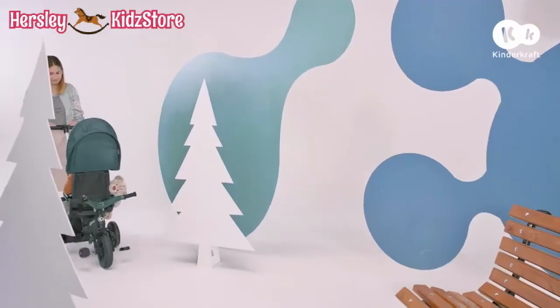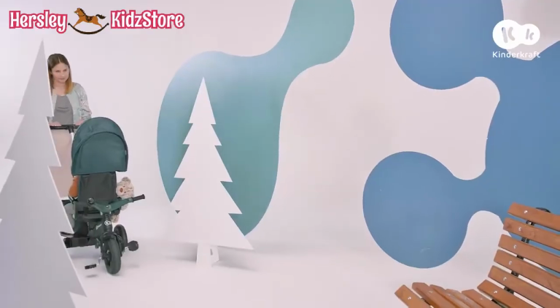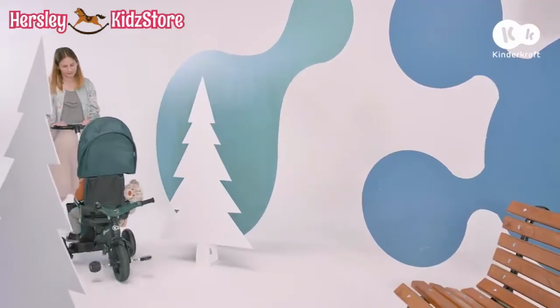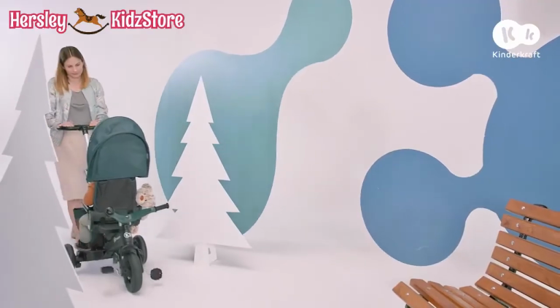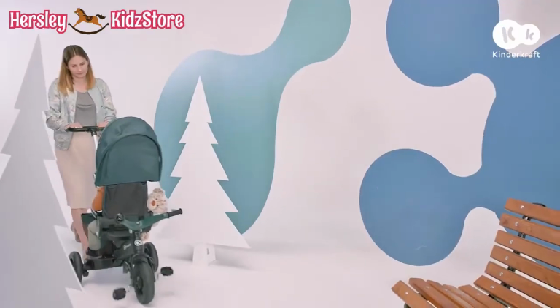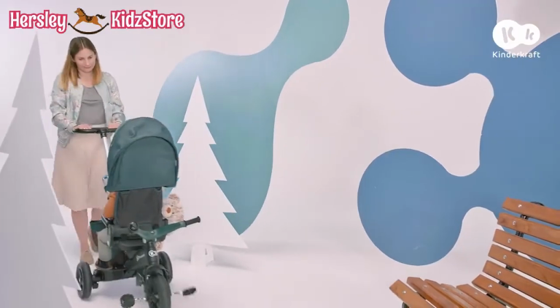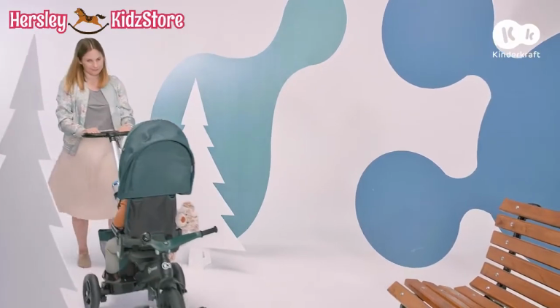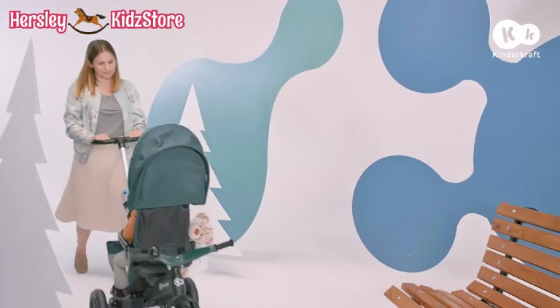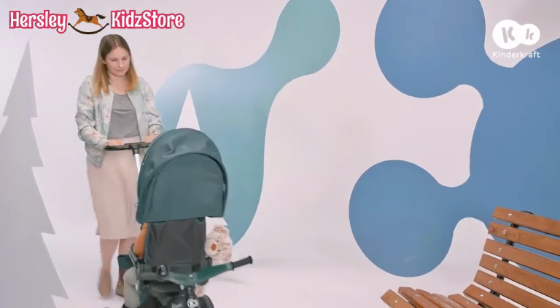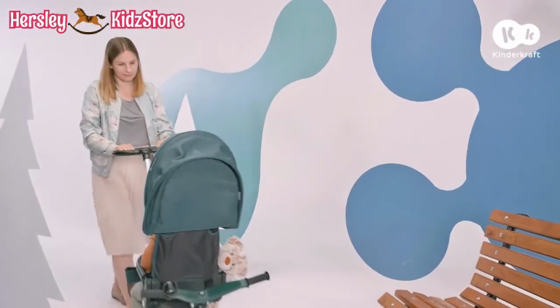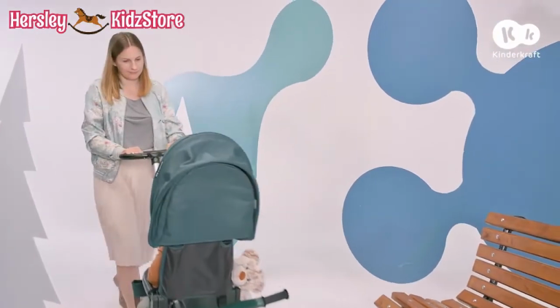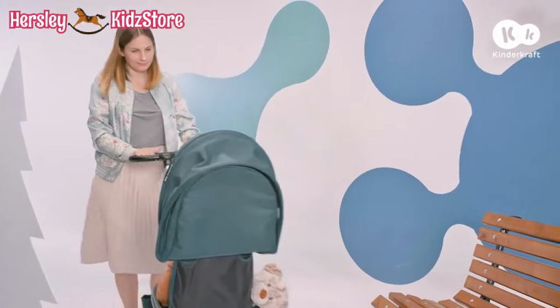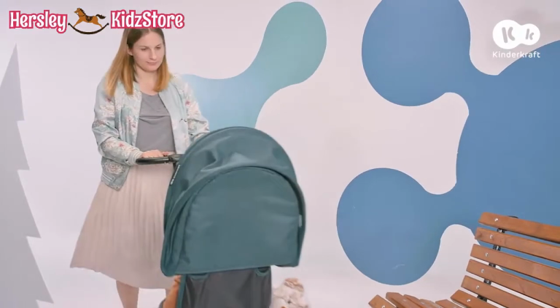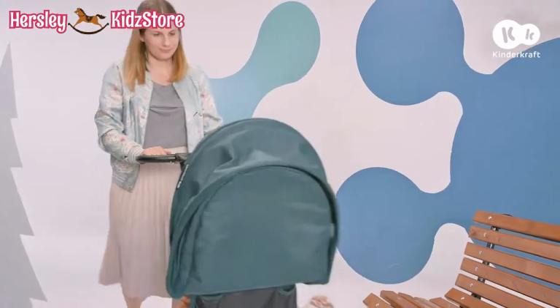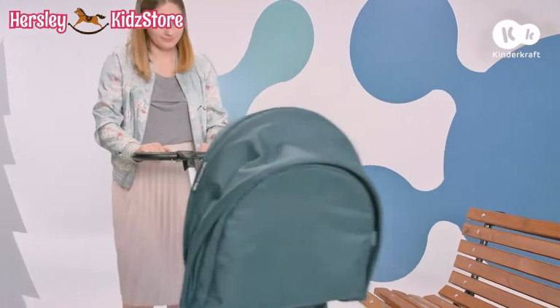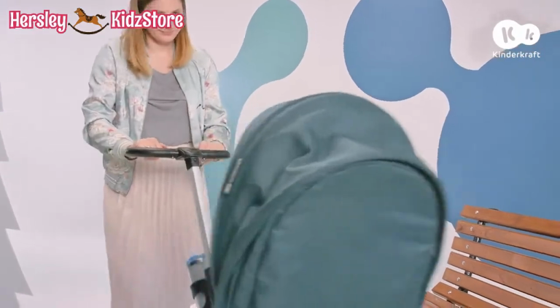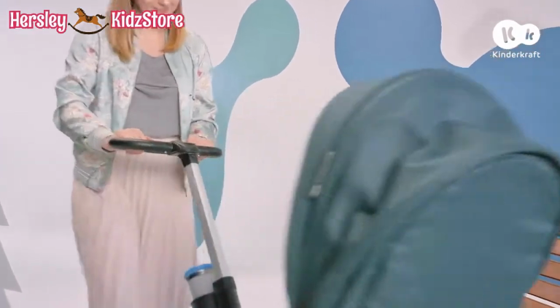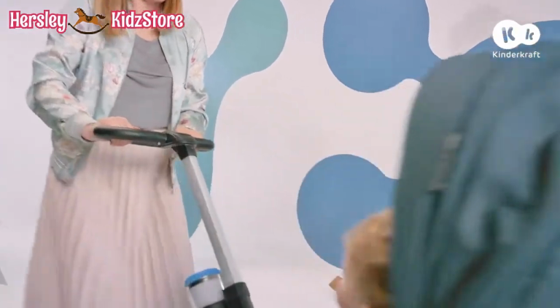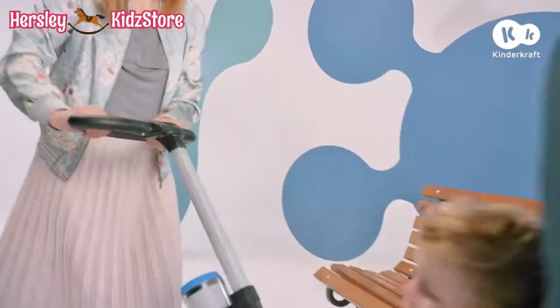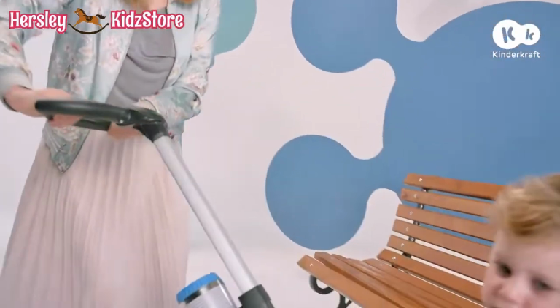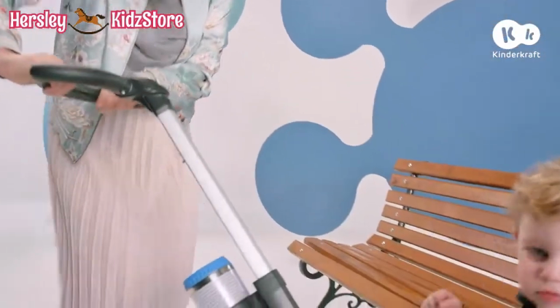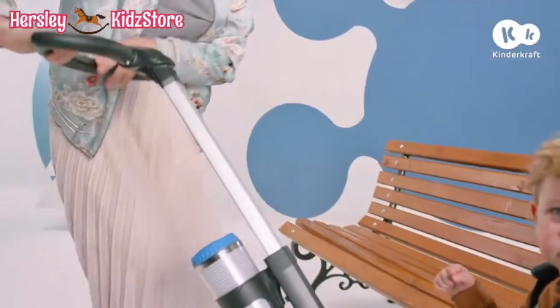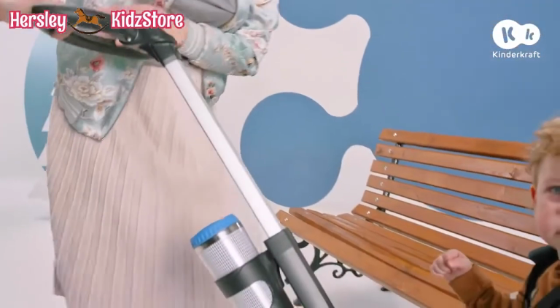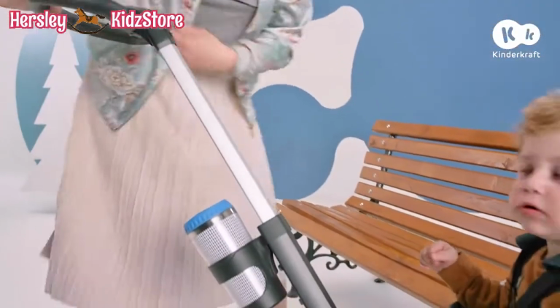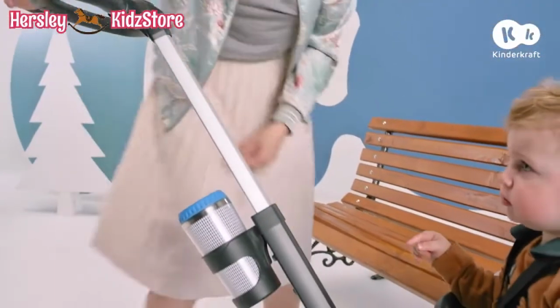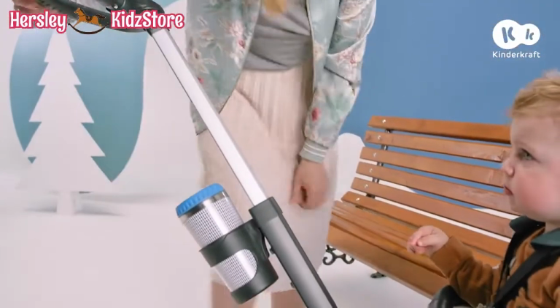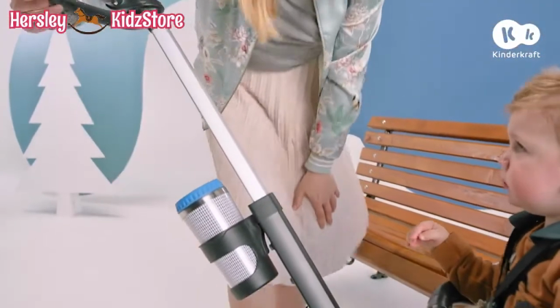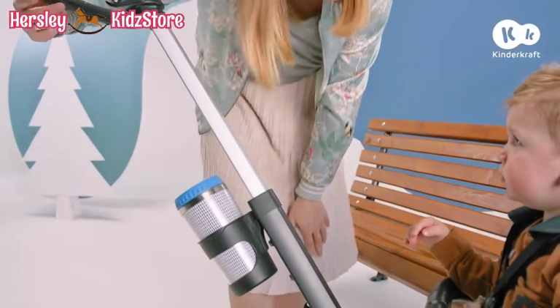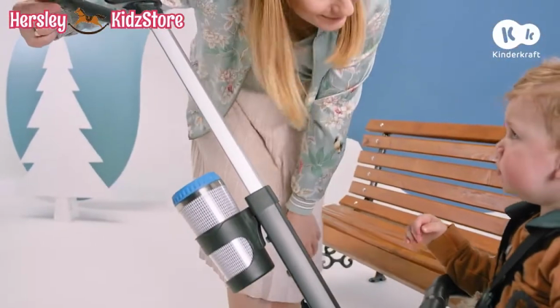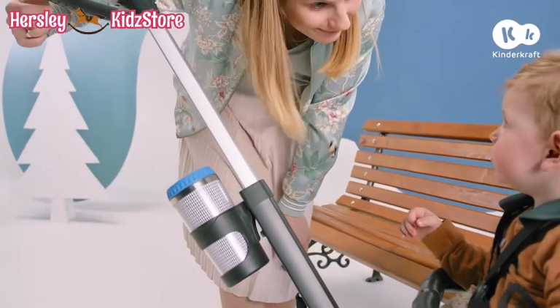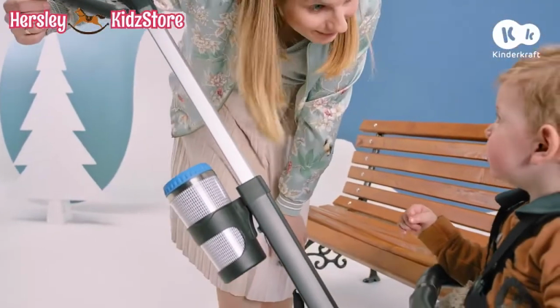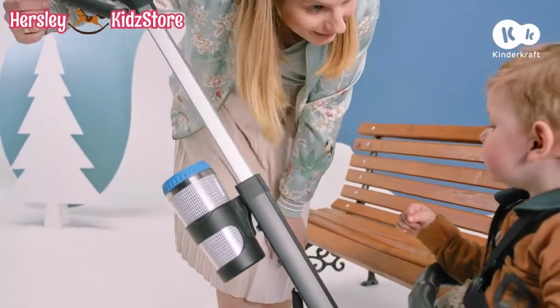Mom knows what's best to take for a perfect trip. With this bike, everything you need is always at hand.